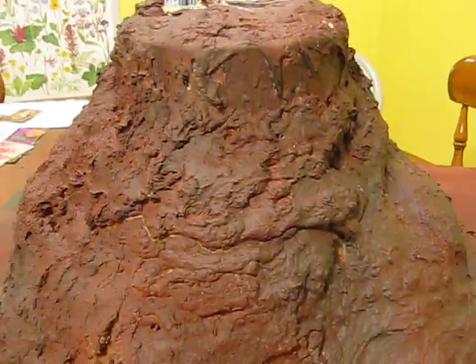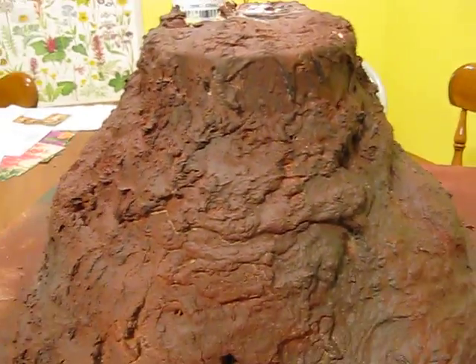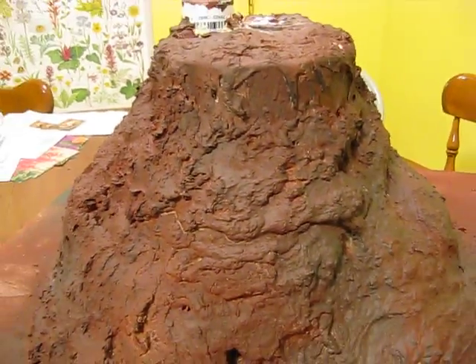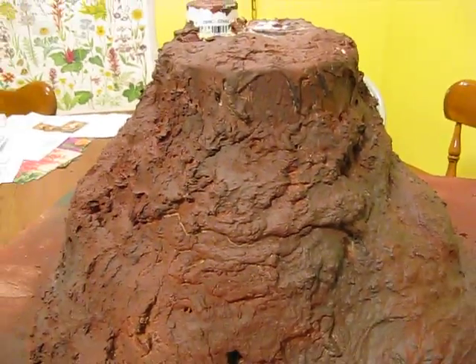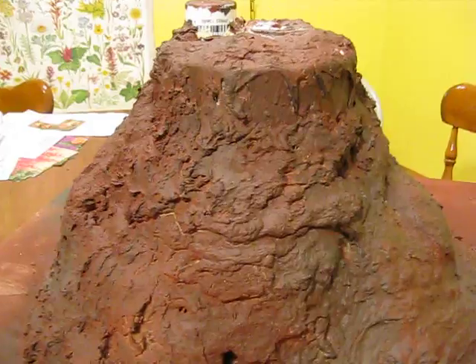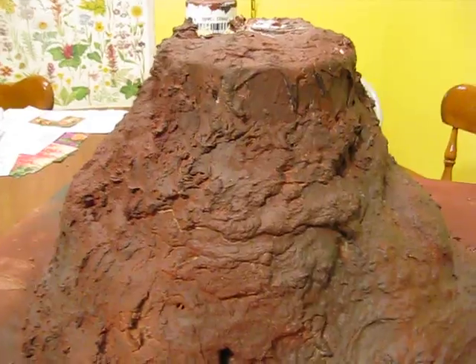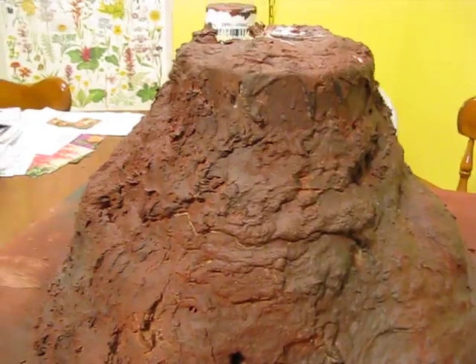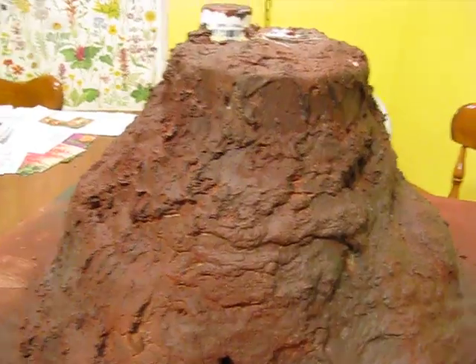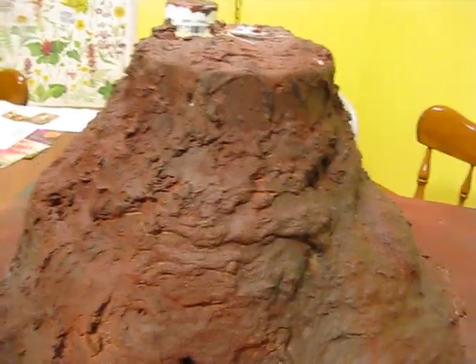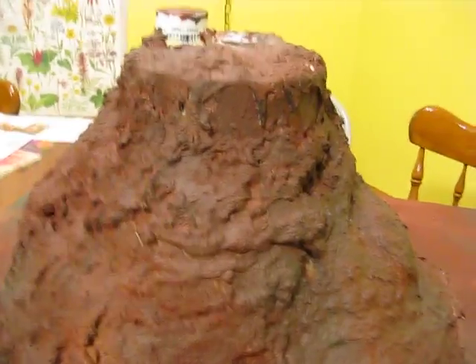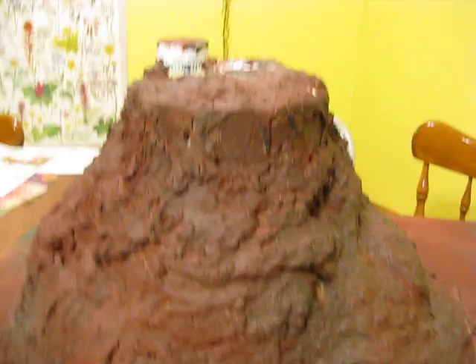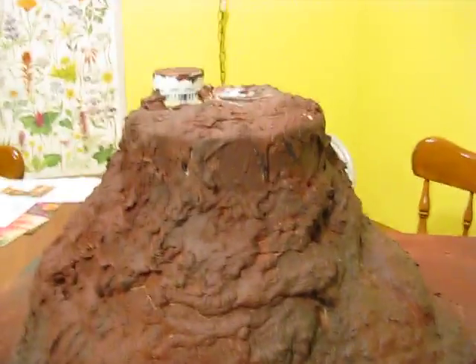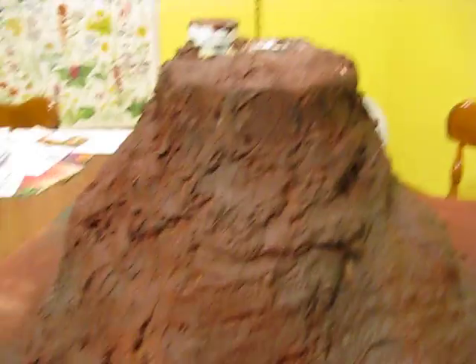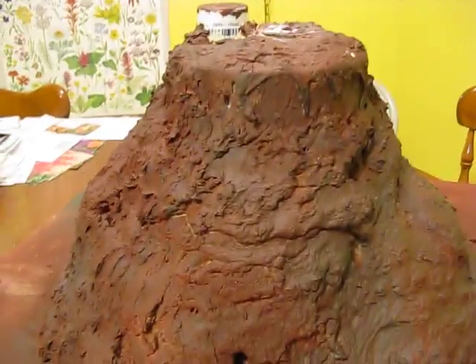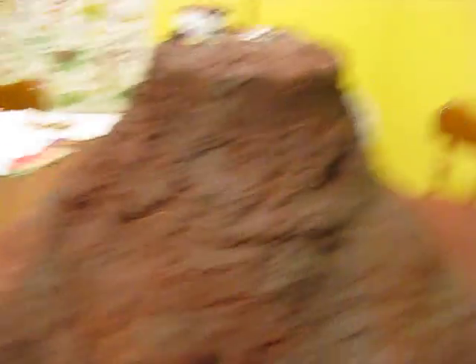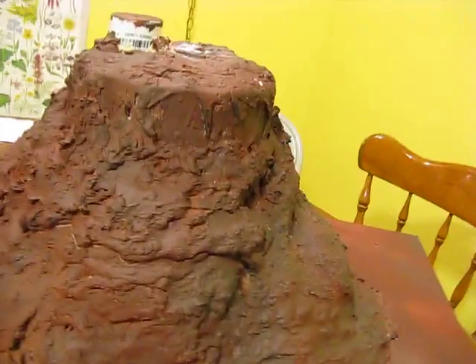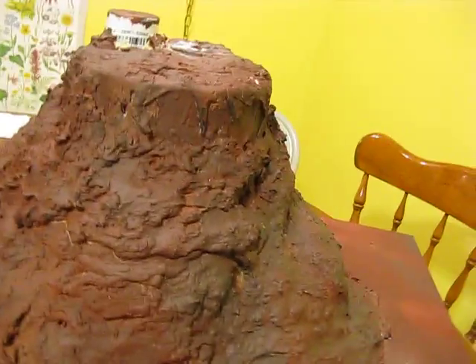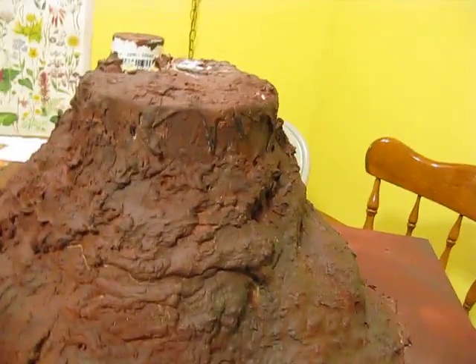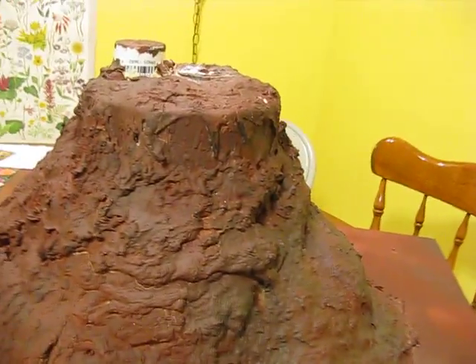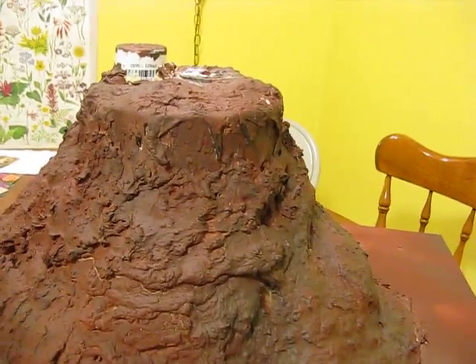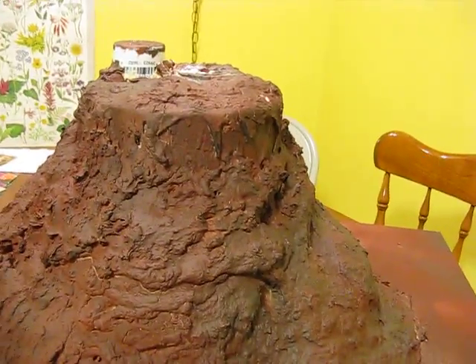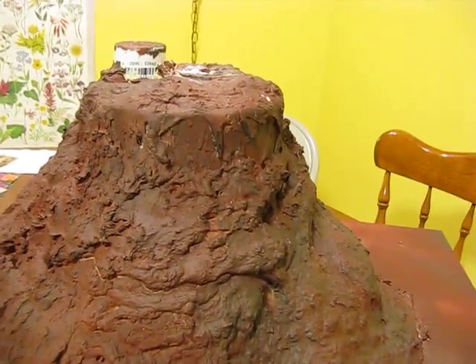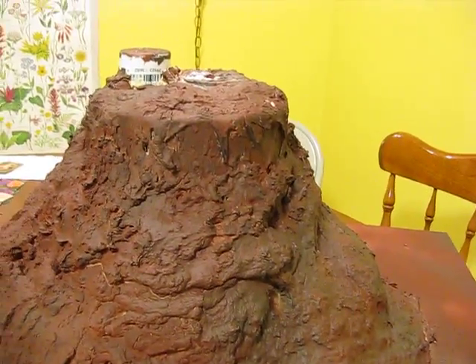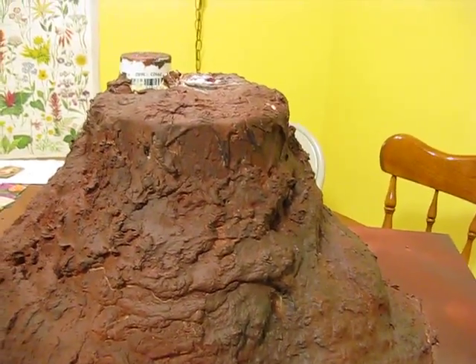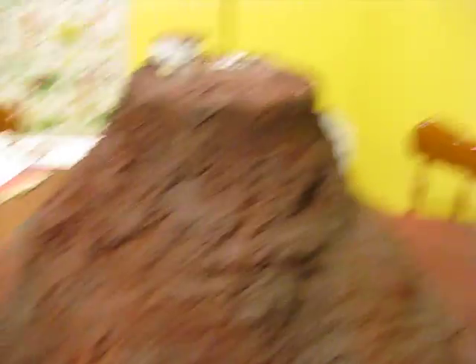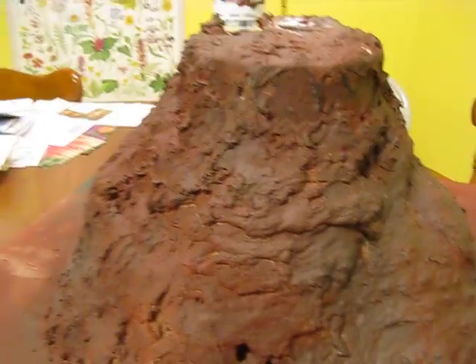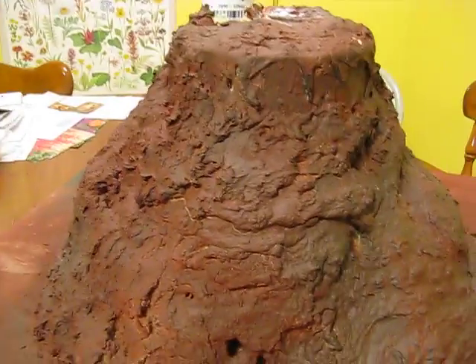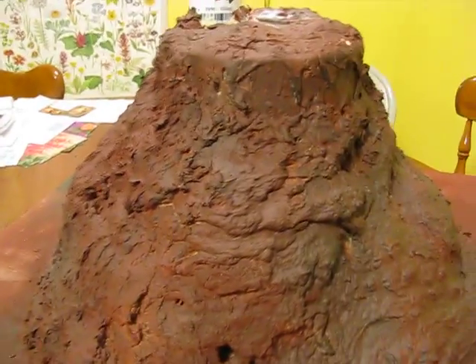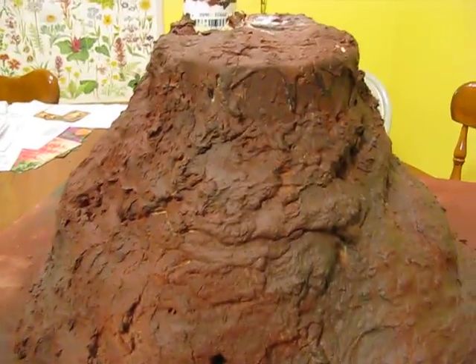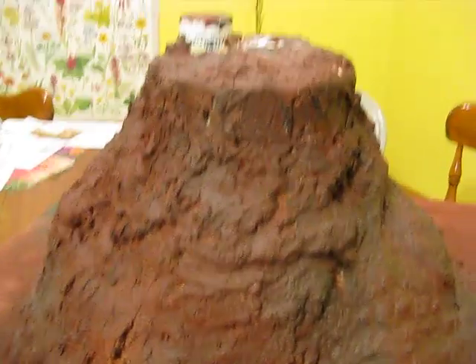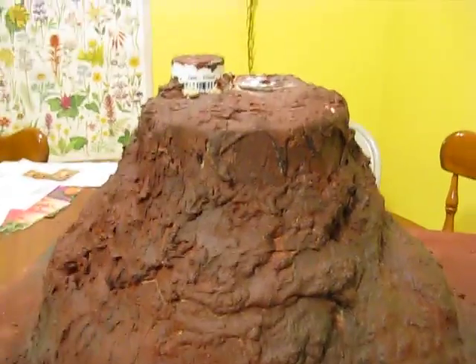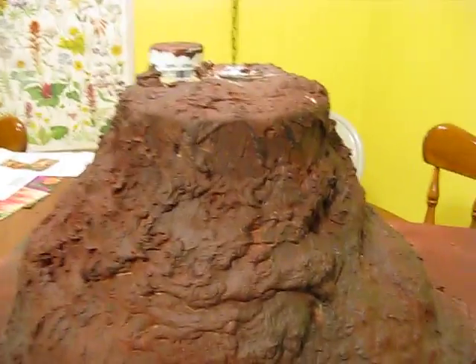I might use broccoli as a tree, so it's going to be an edible volcano — accidentally.